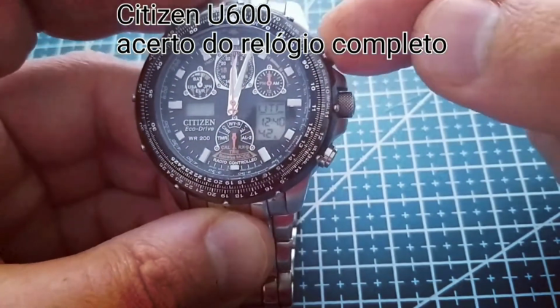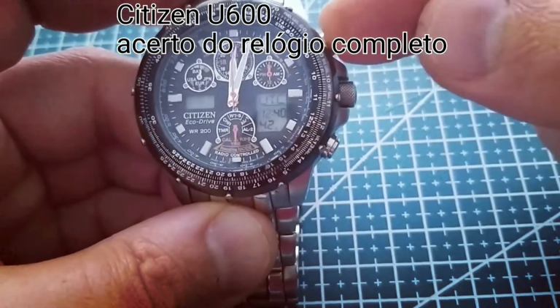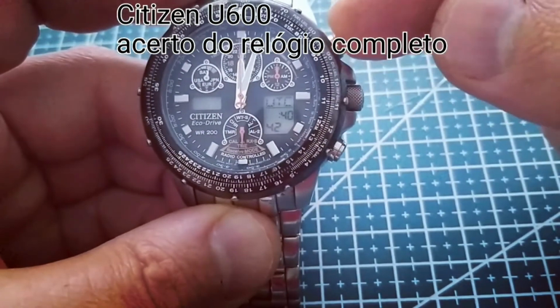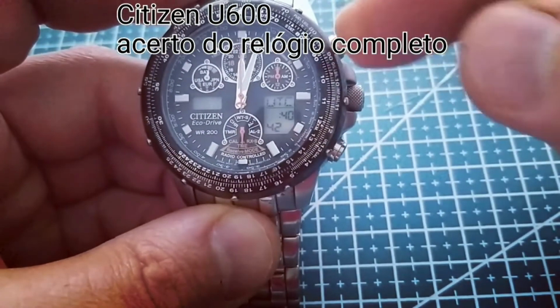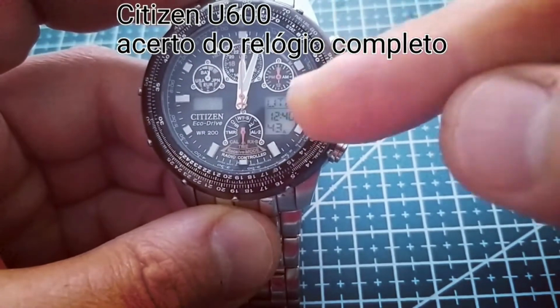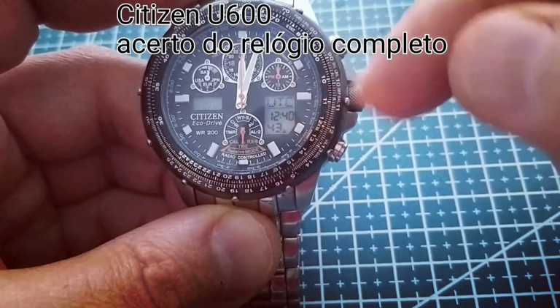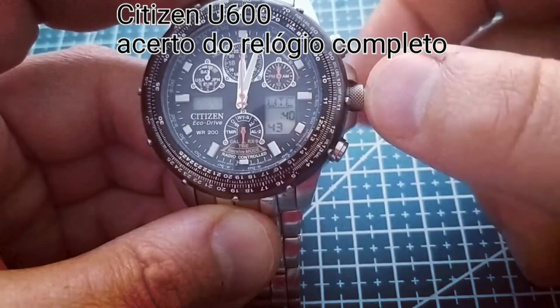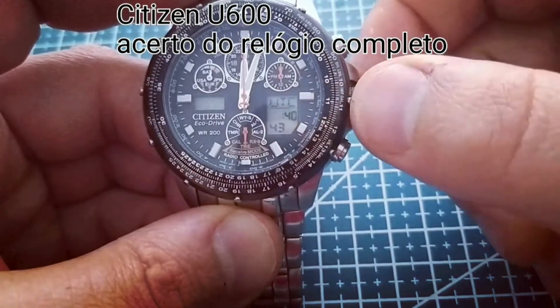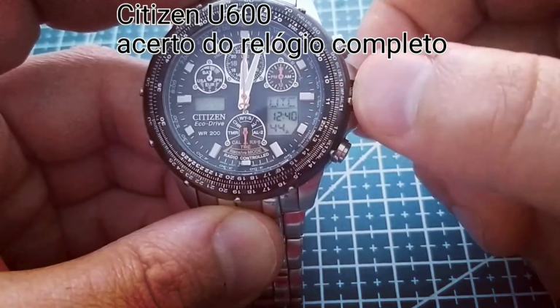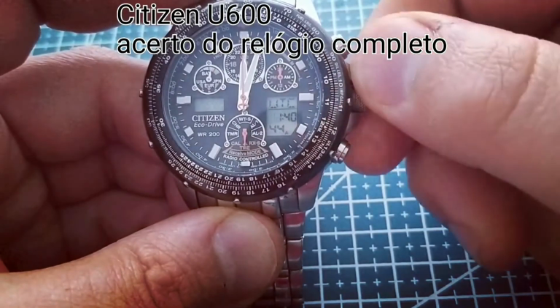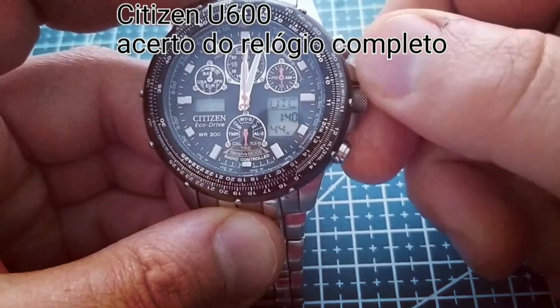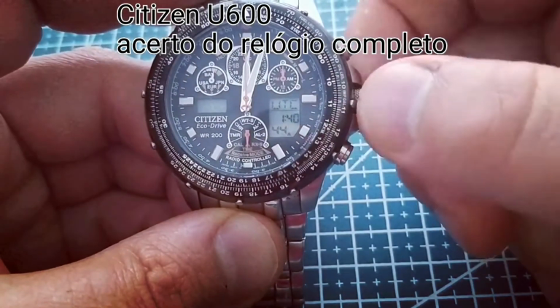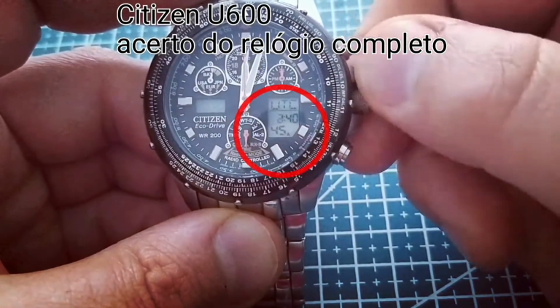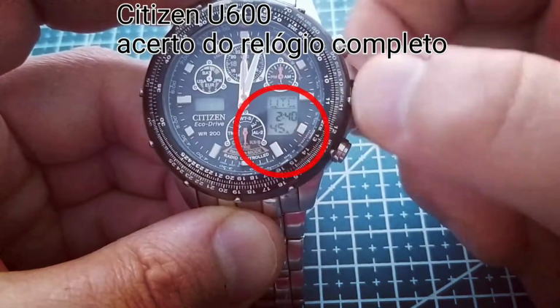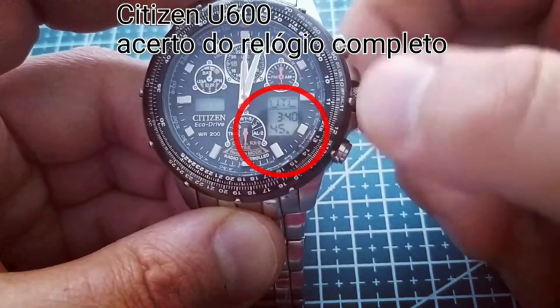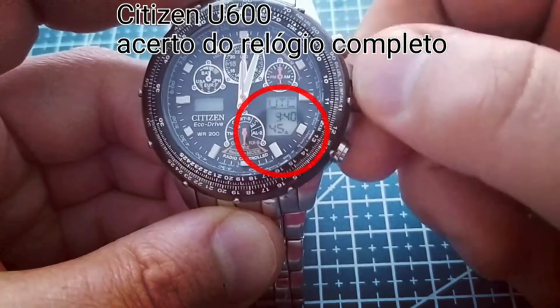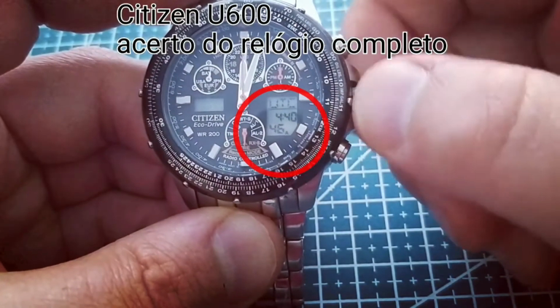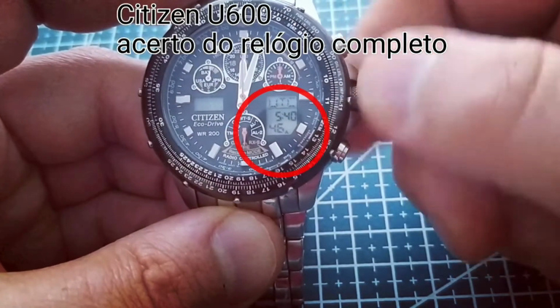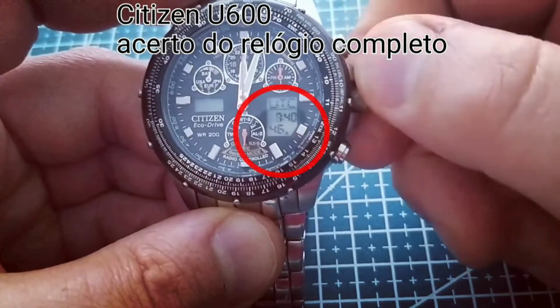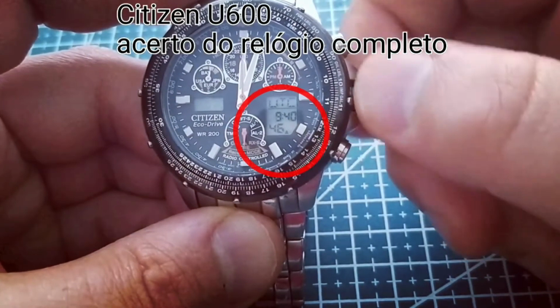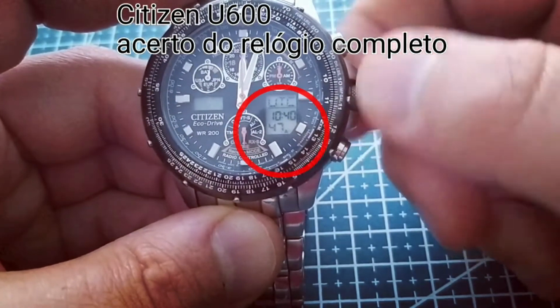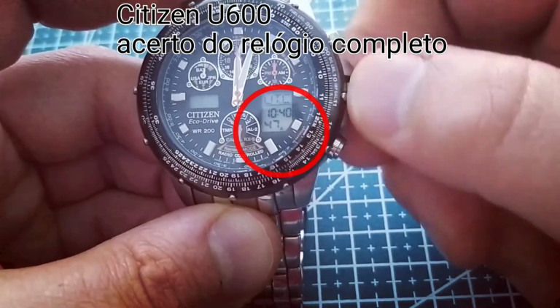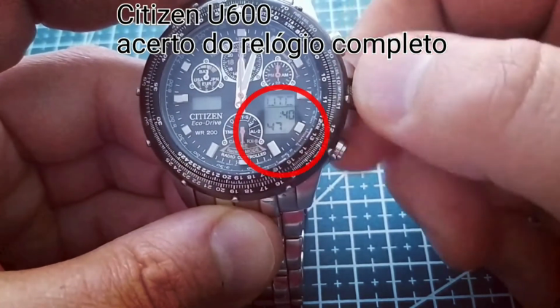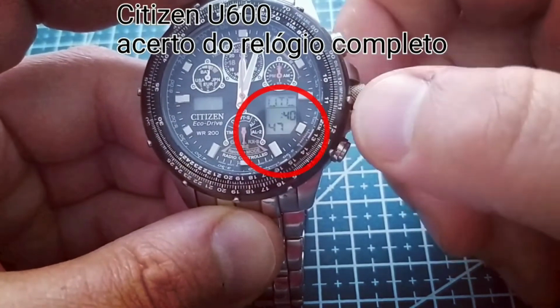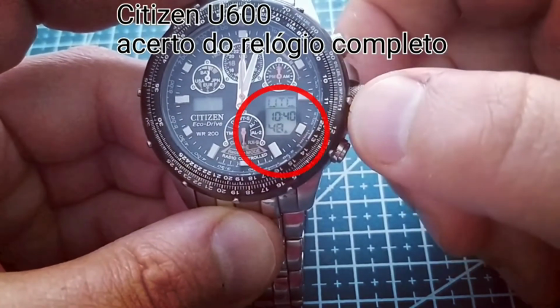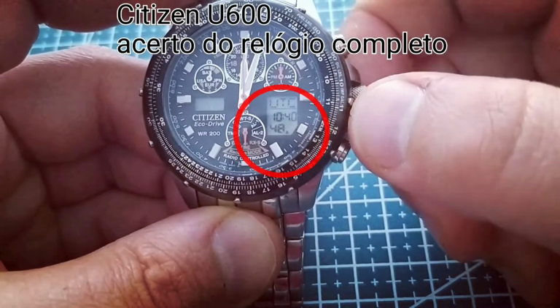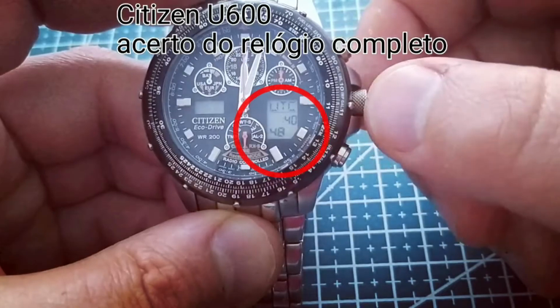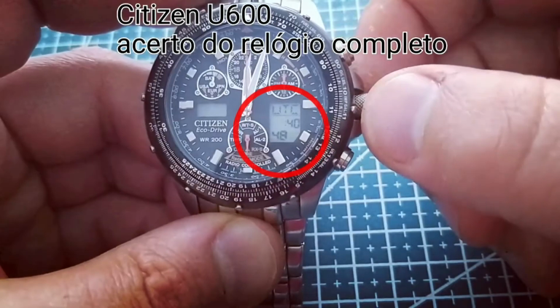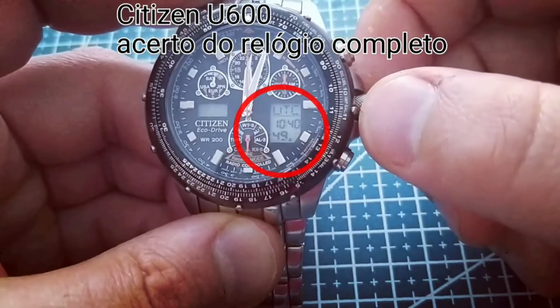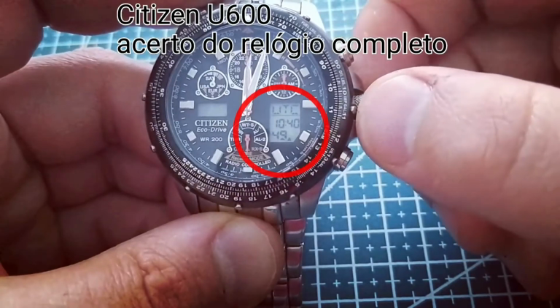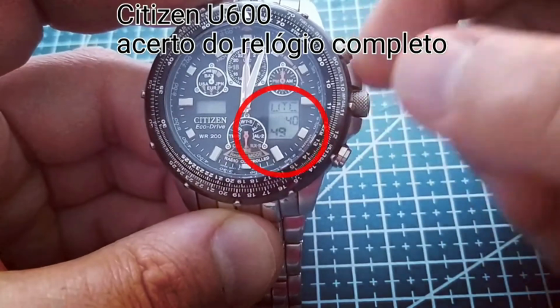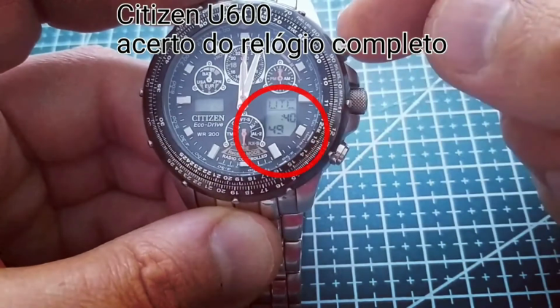Press the upper right button one time and now you can turn the crown to set the hour of your local time.